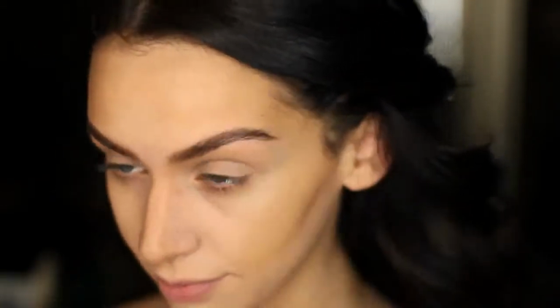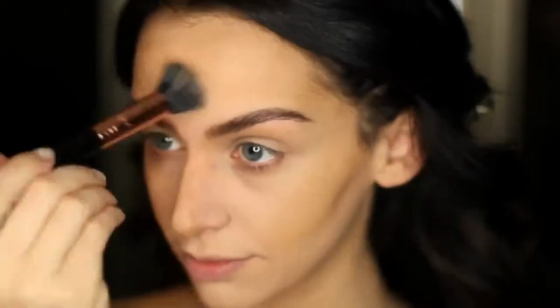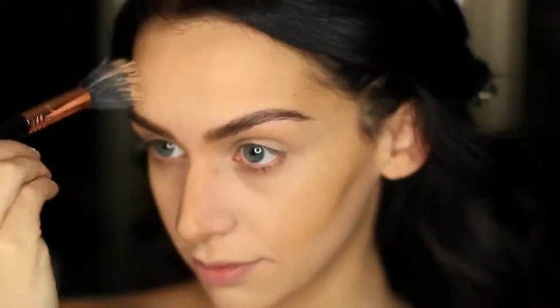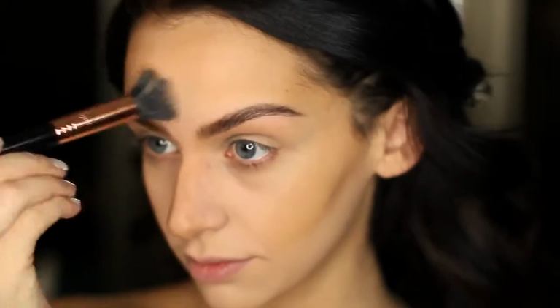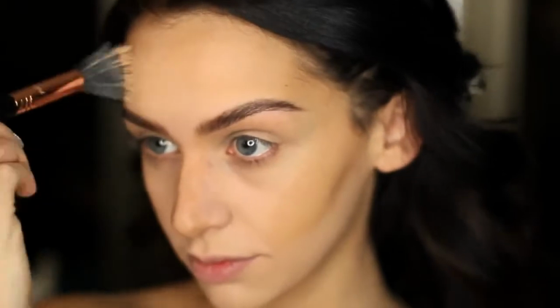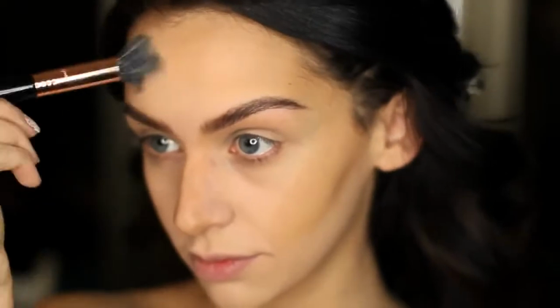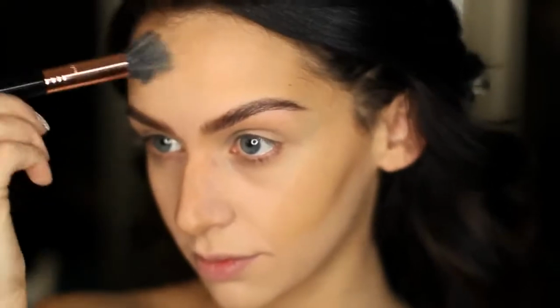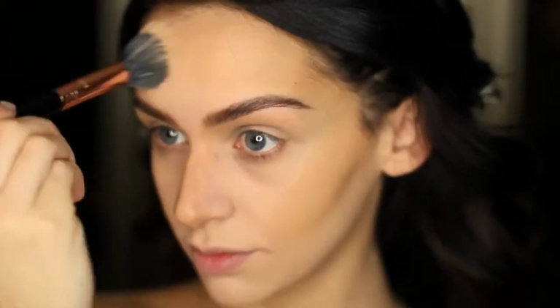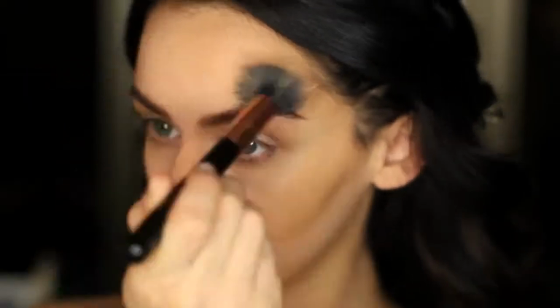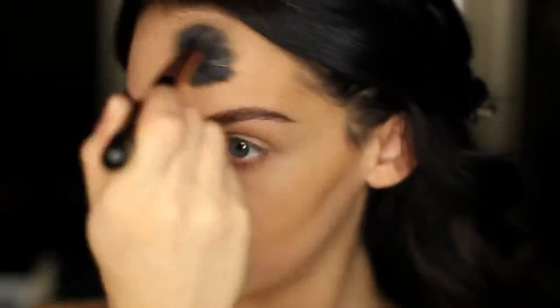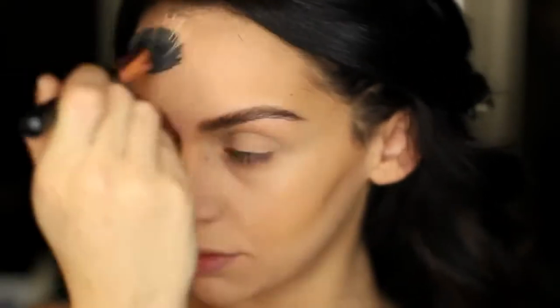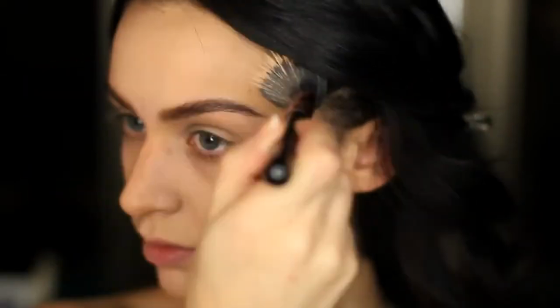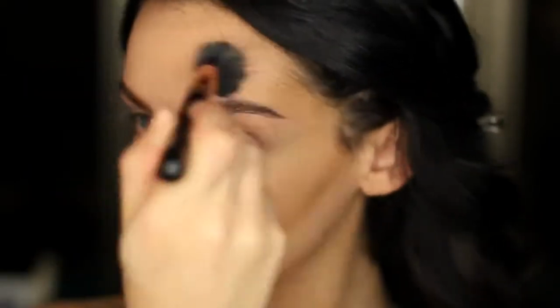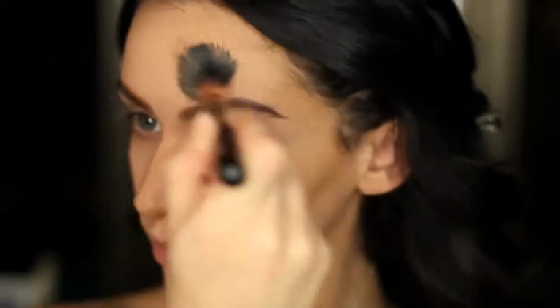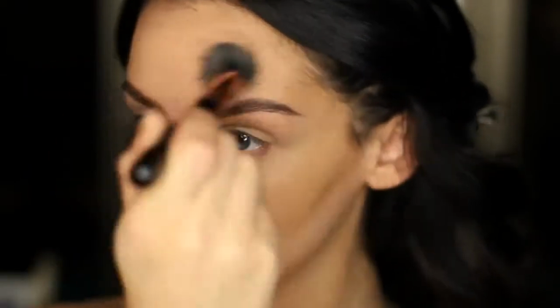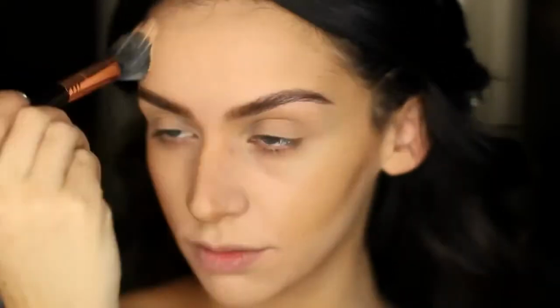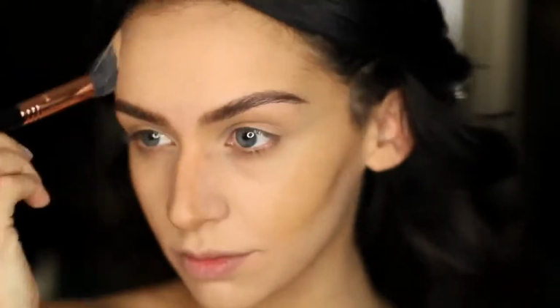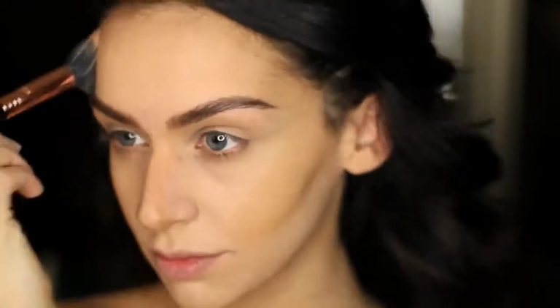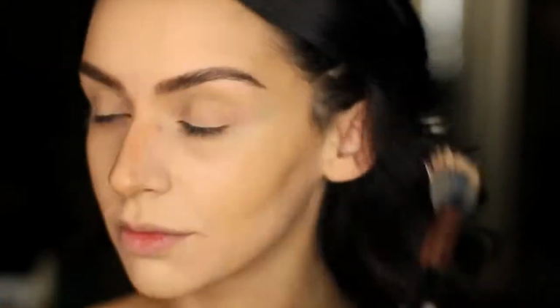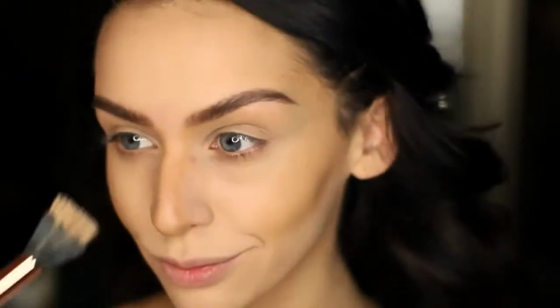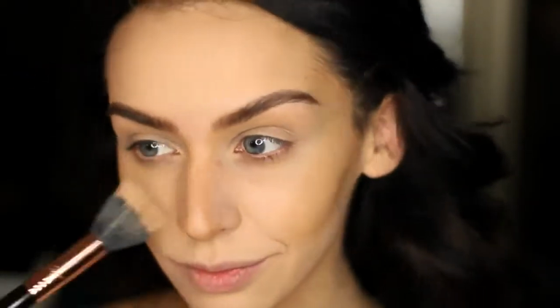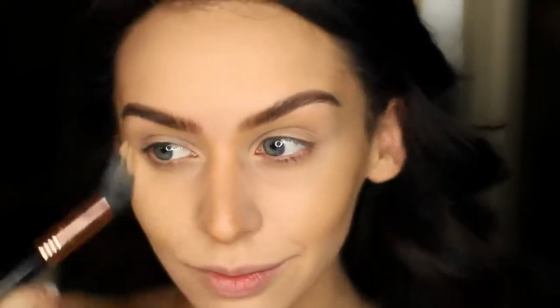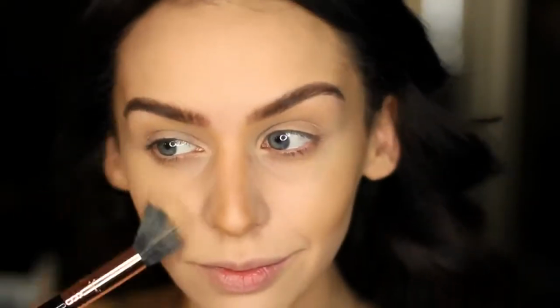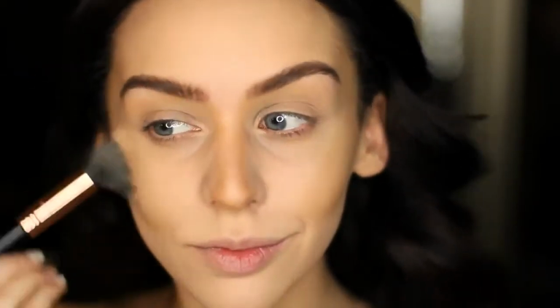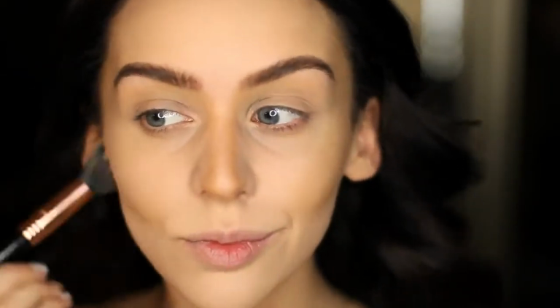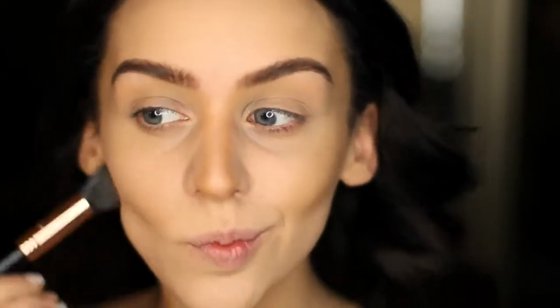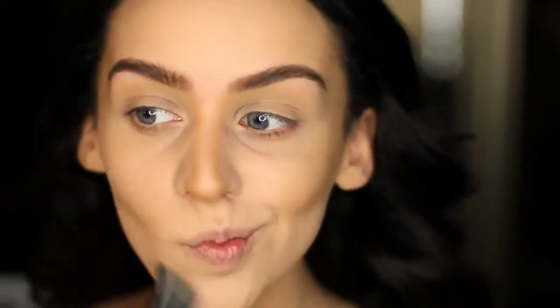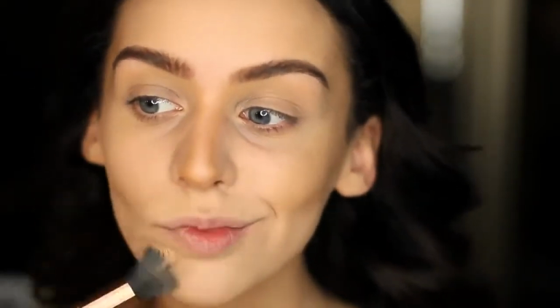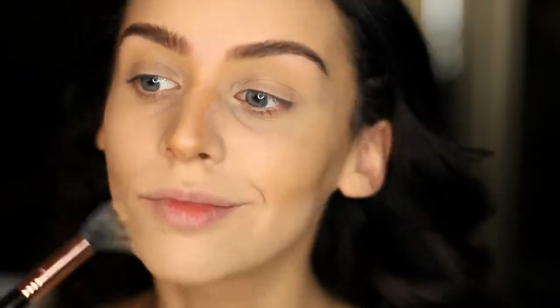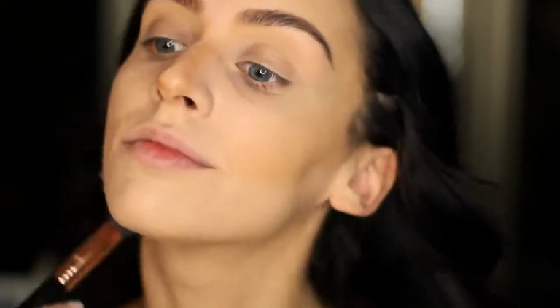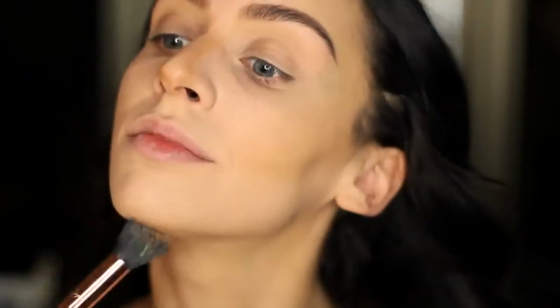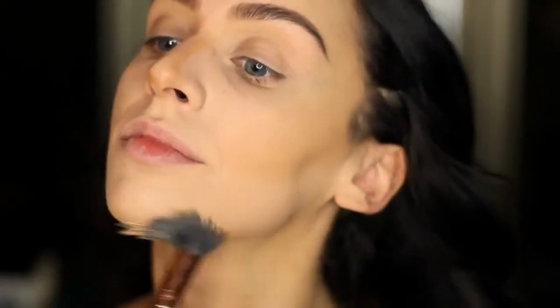Once I buffed in all the lines, I'm just going back to my foundation brush and blending it all in.